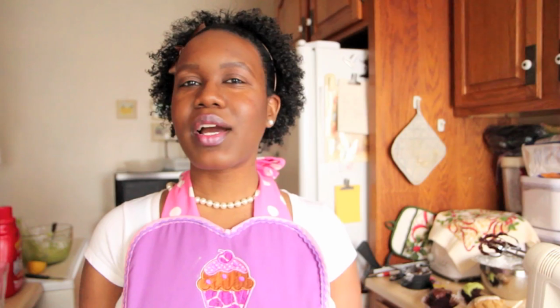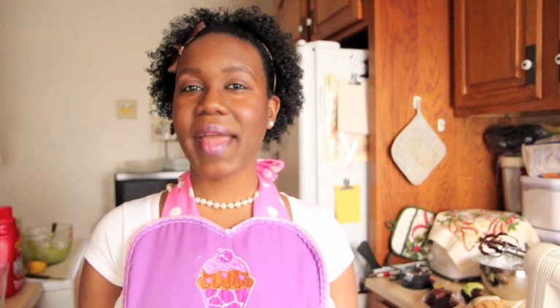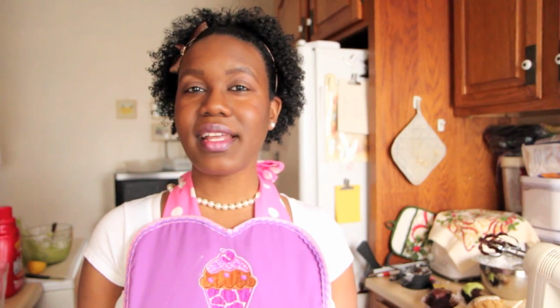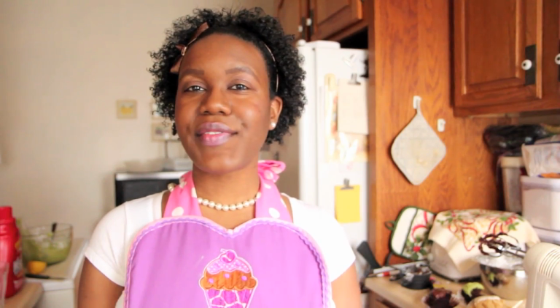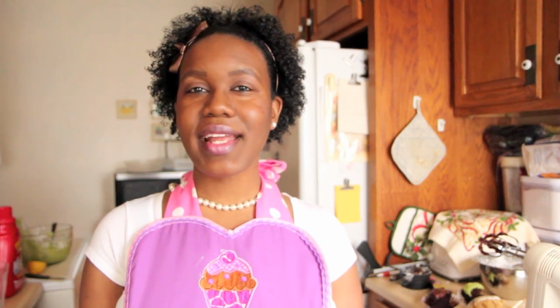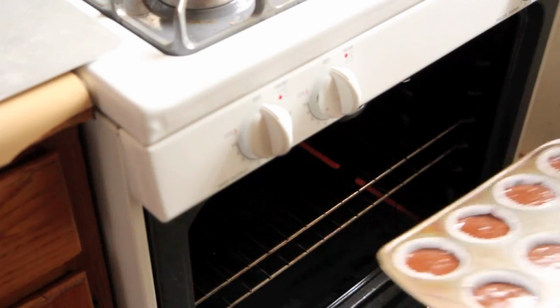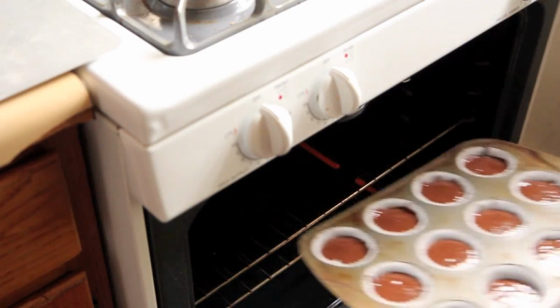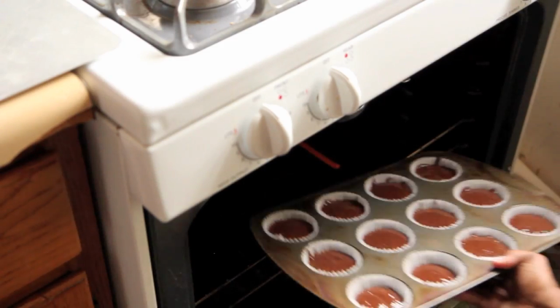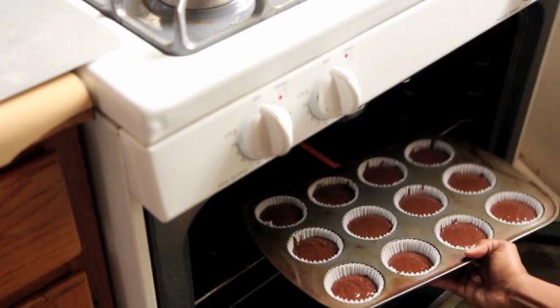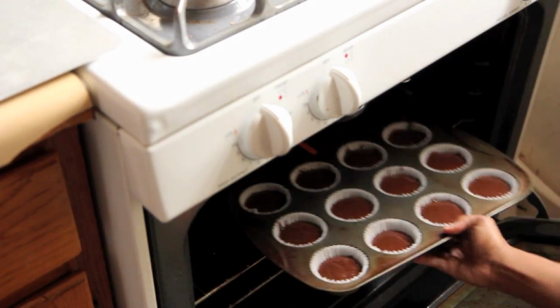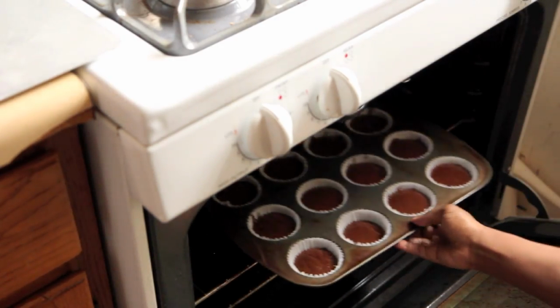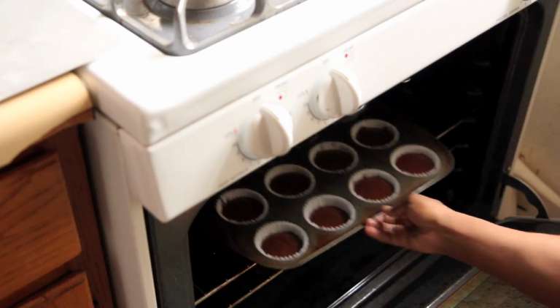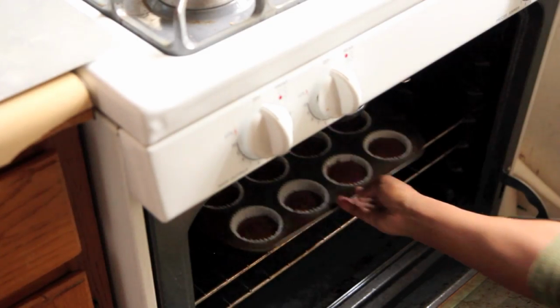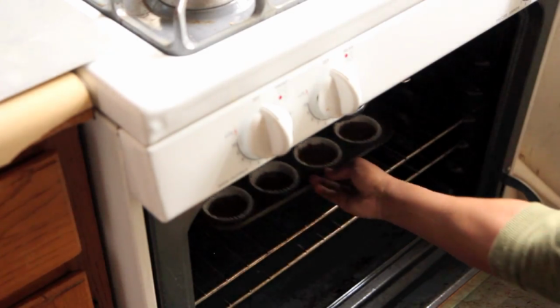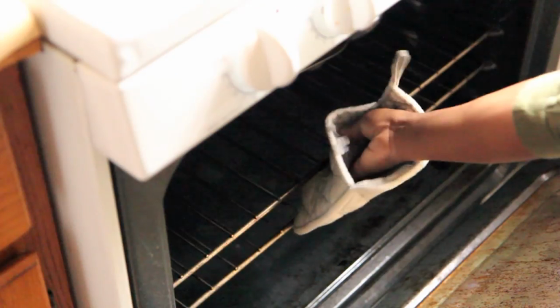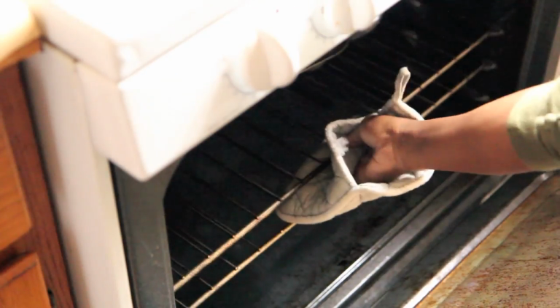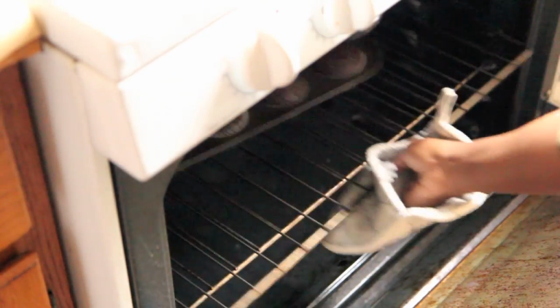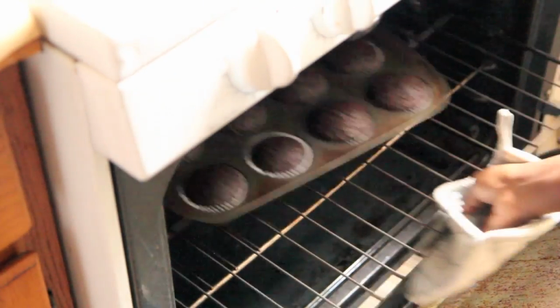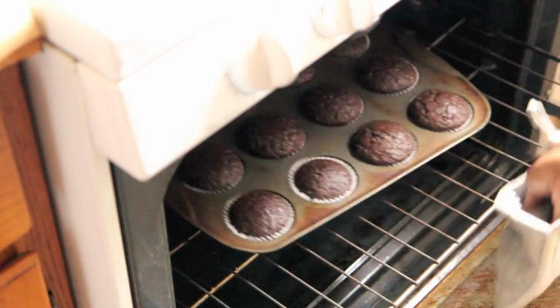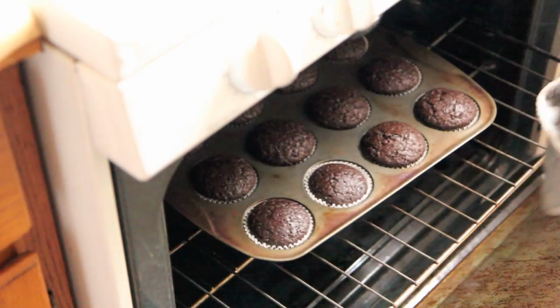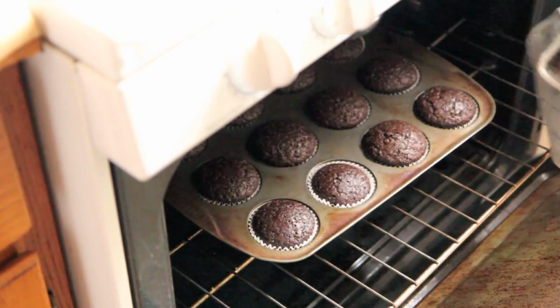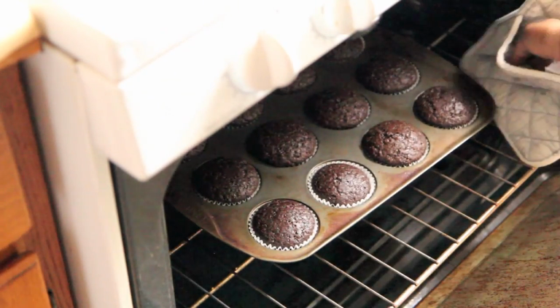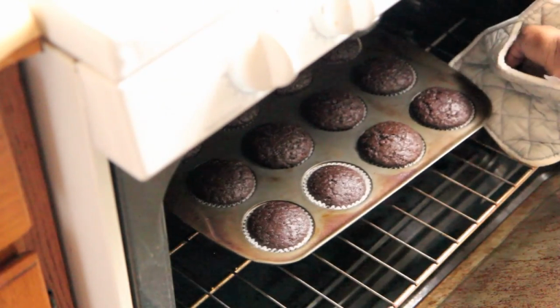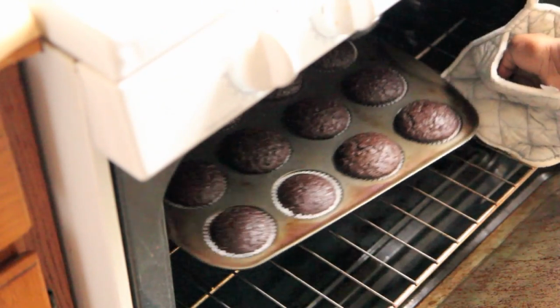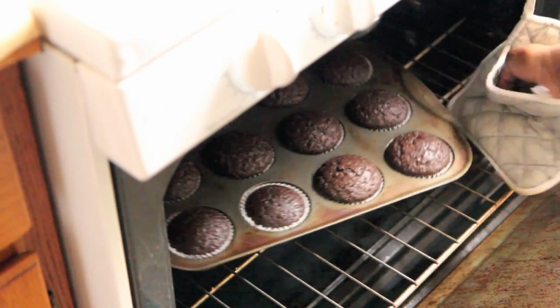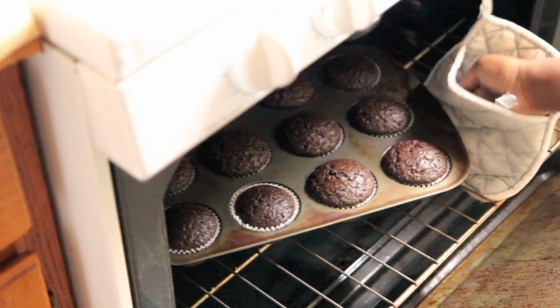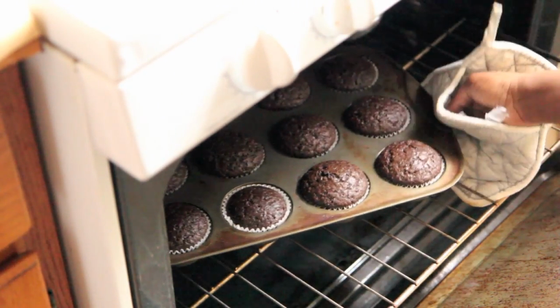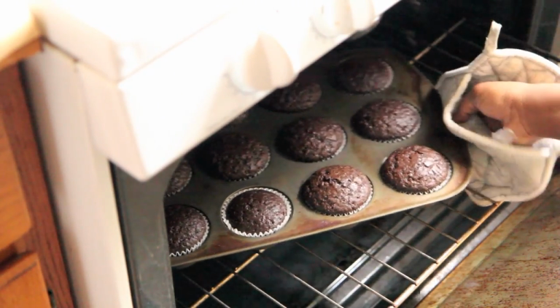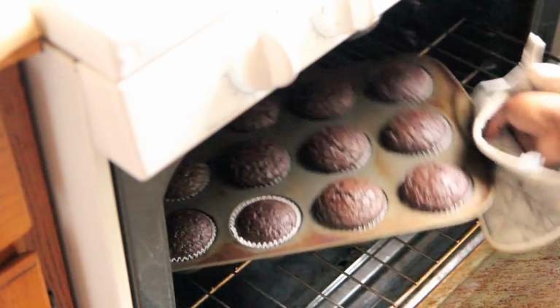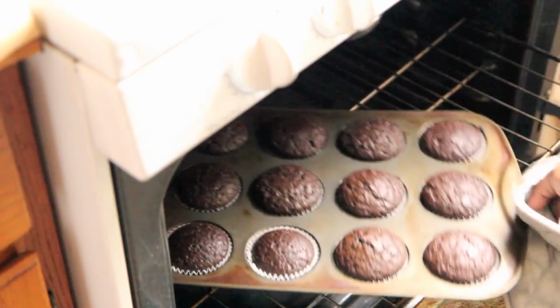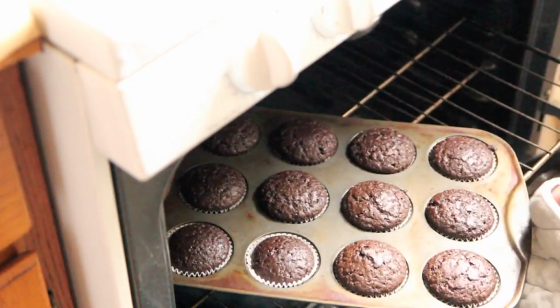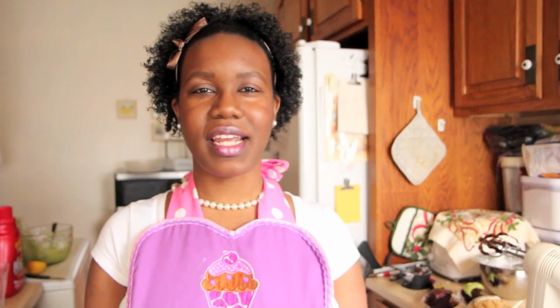We're going to bake these for 18 to 22 minutes. You know they're done when you can stick a toothpick in the center of one of them and it comes out clean.